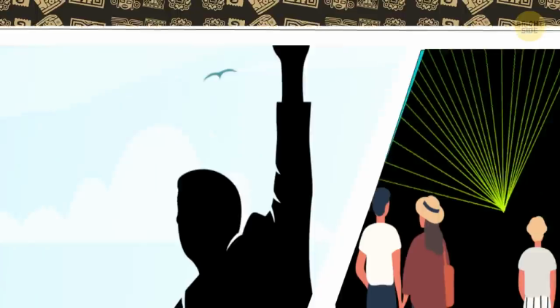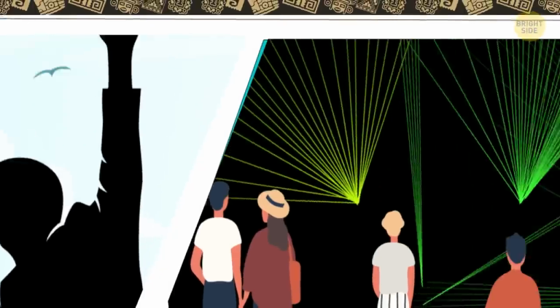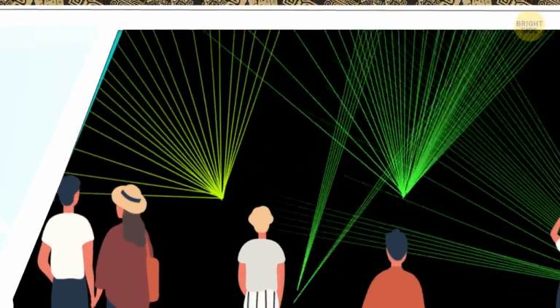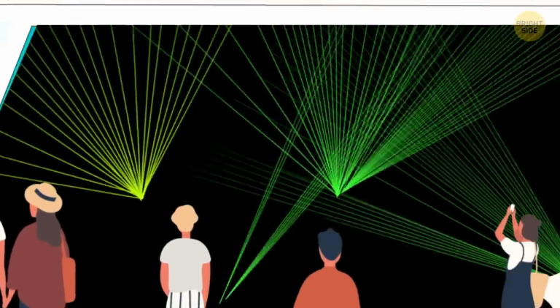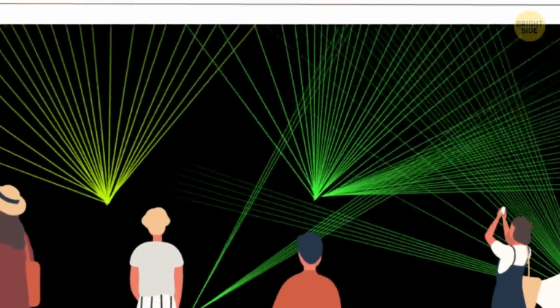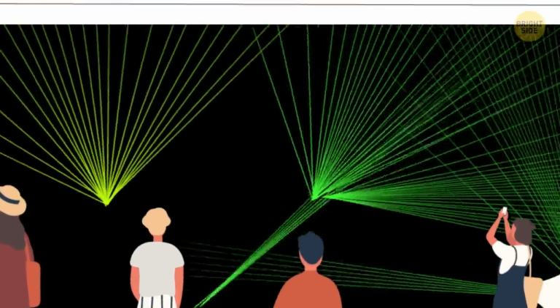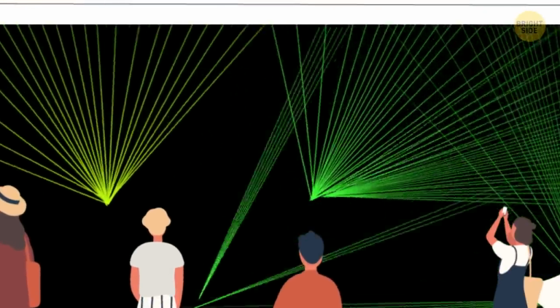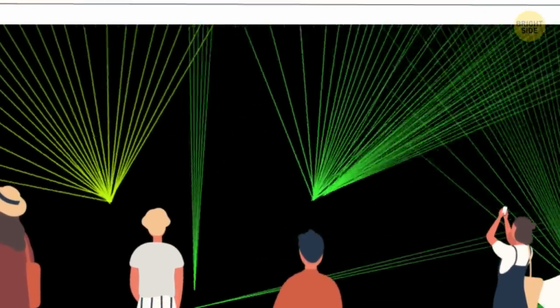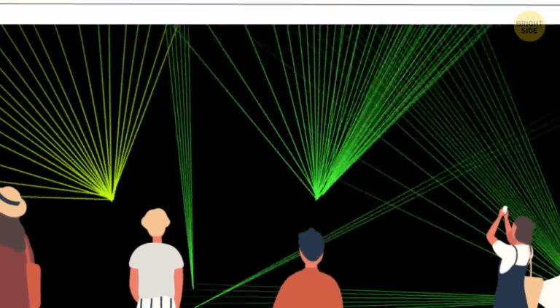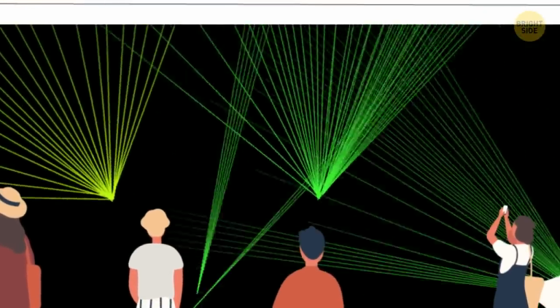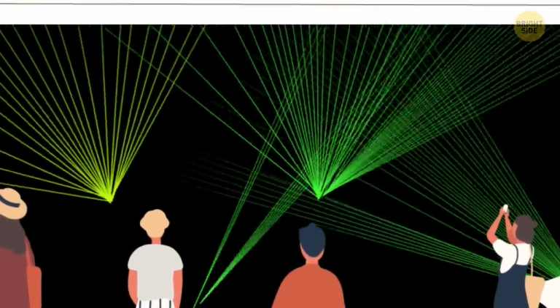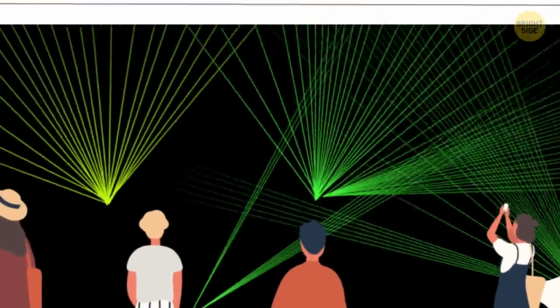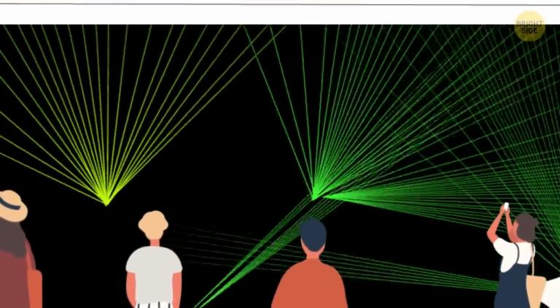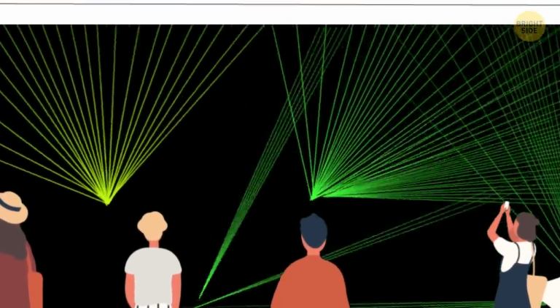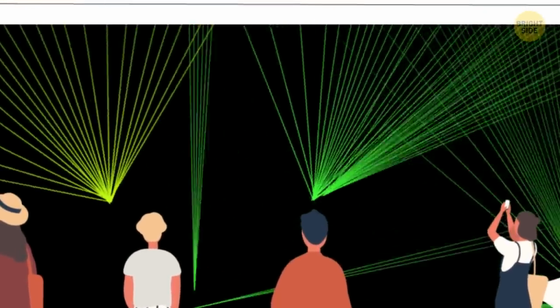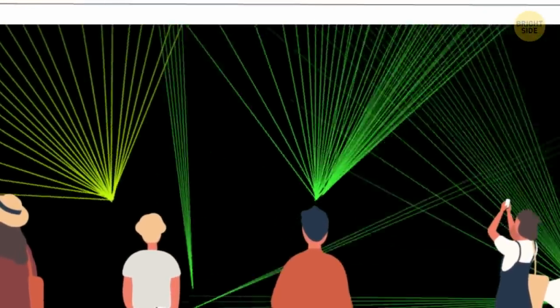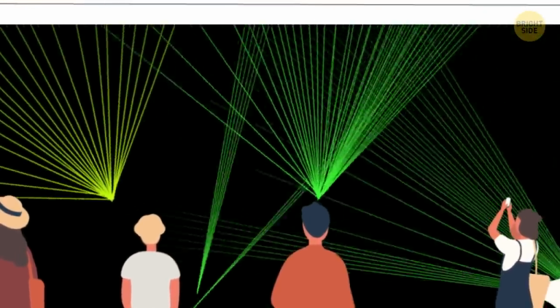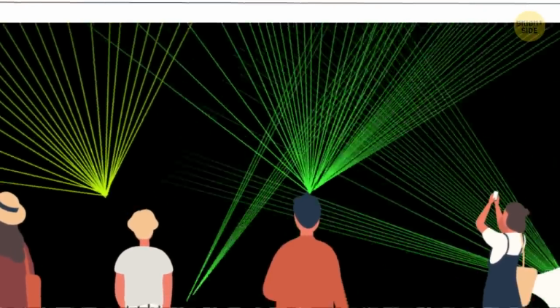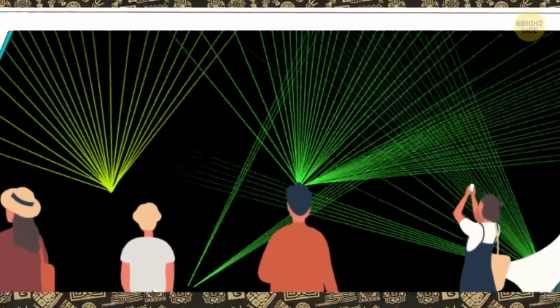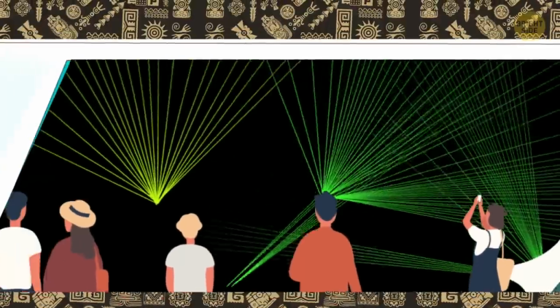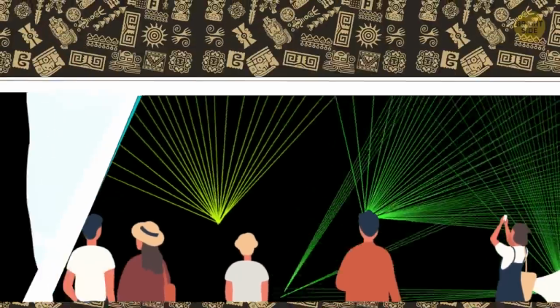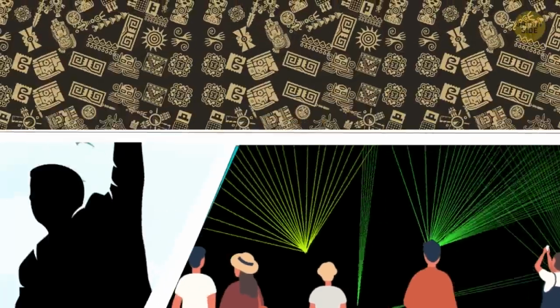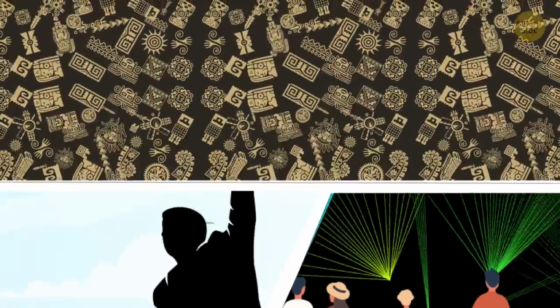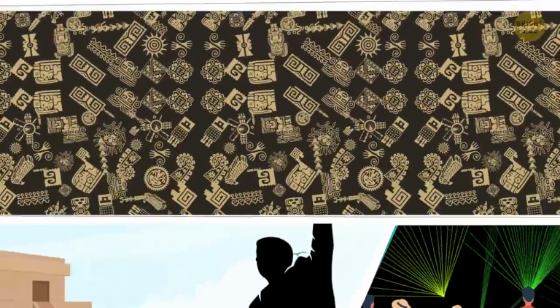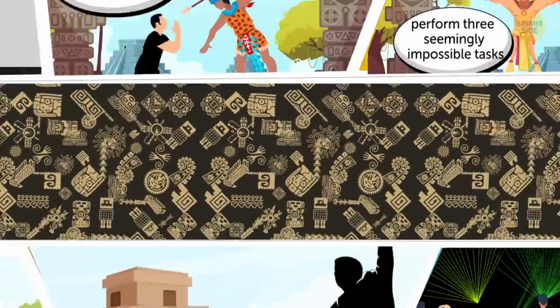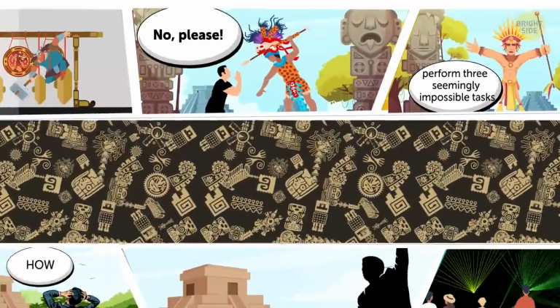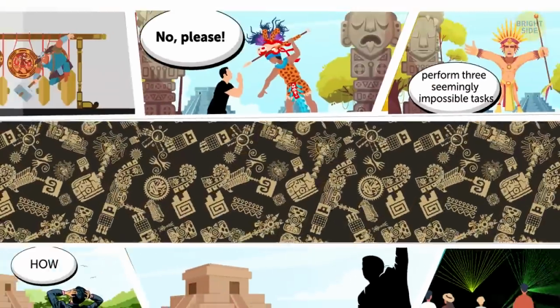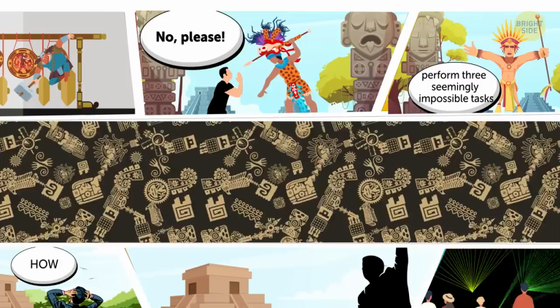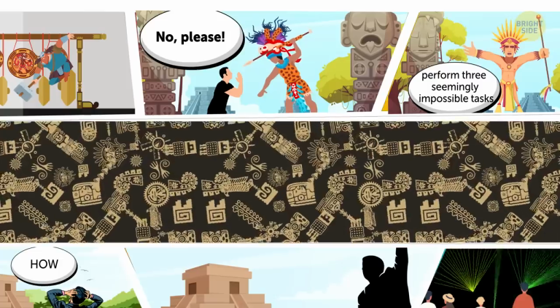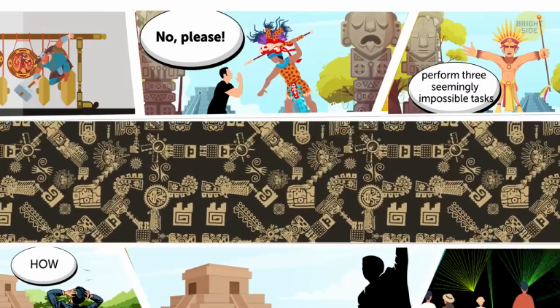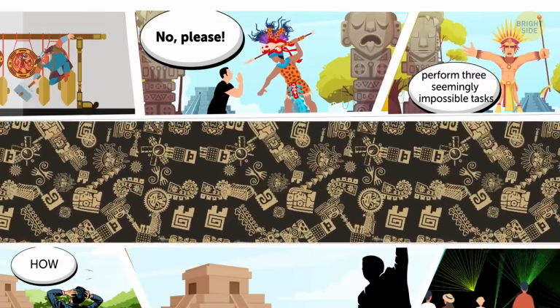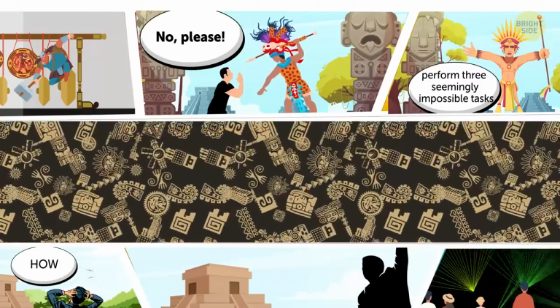Tourists visiting this site can also watch a sound and light show, presented in both English and Spanish, every evening.